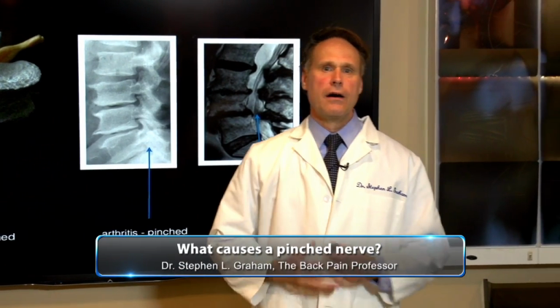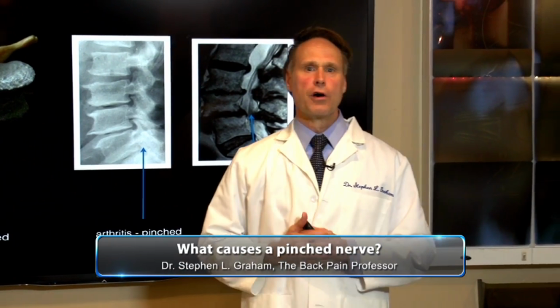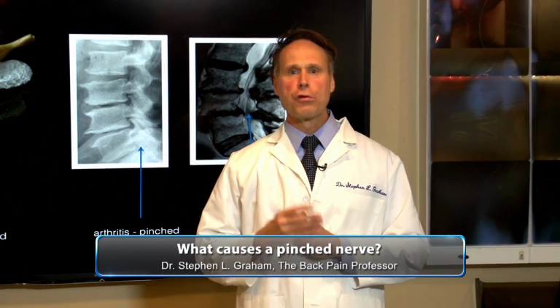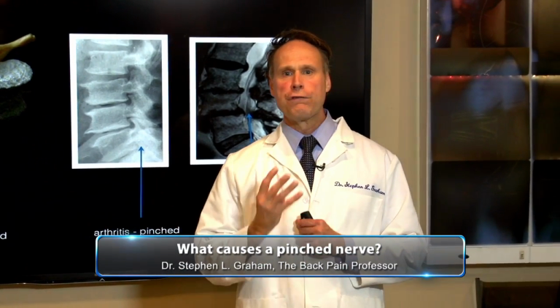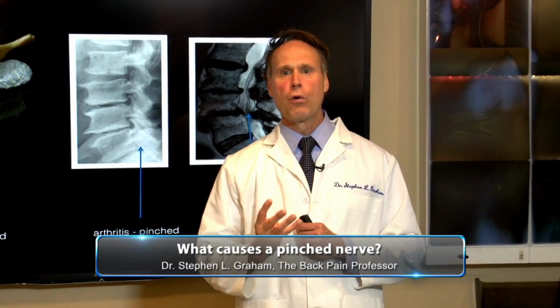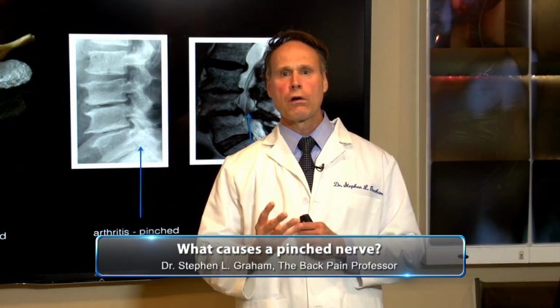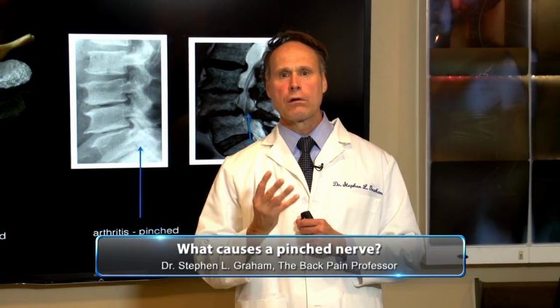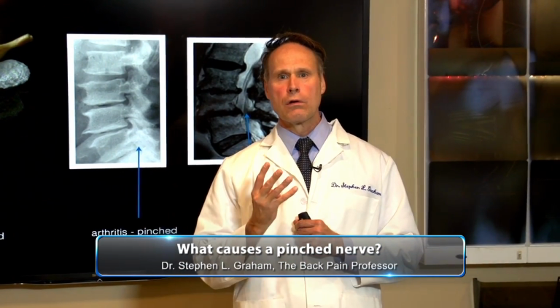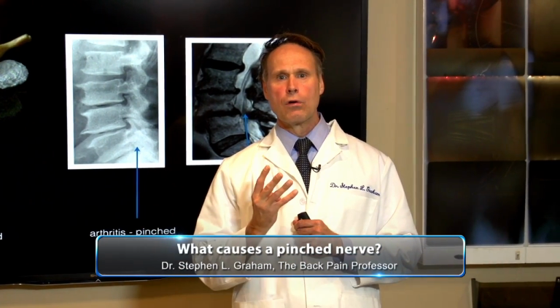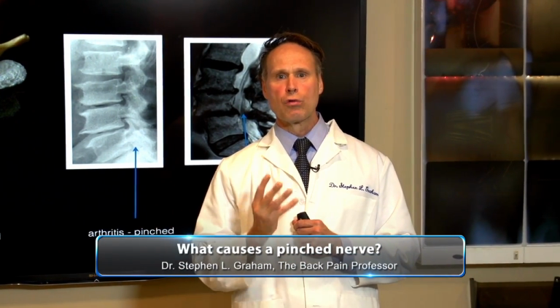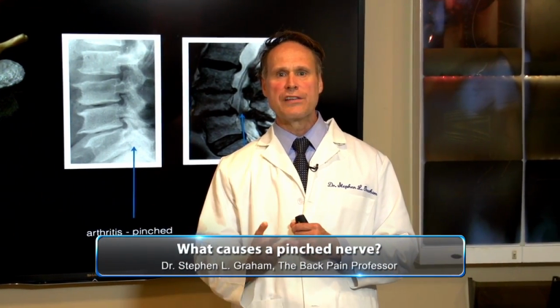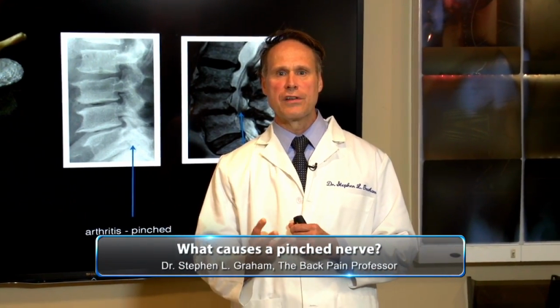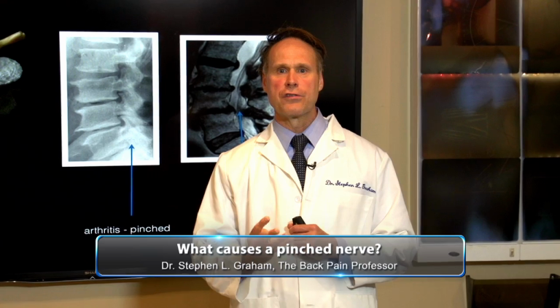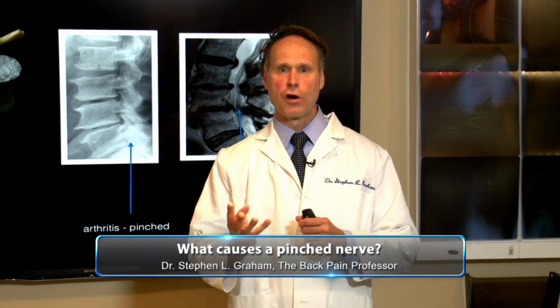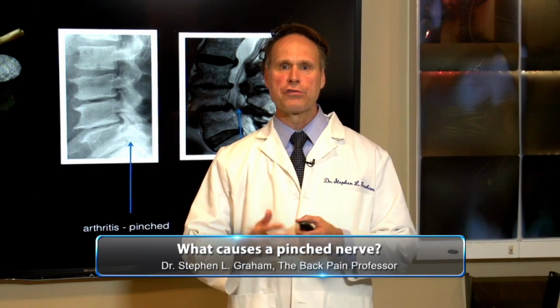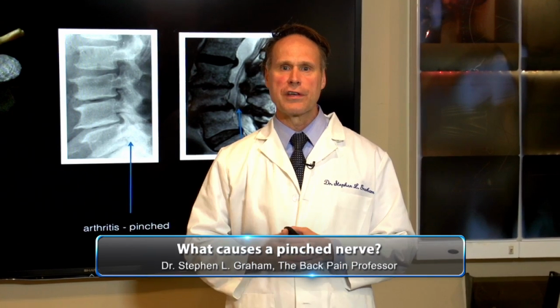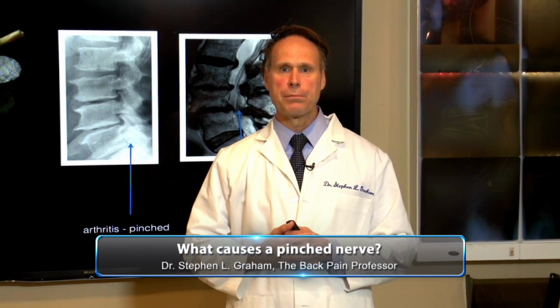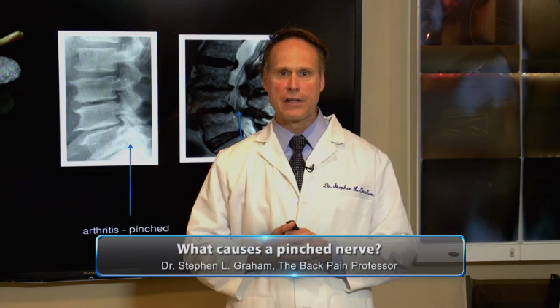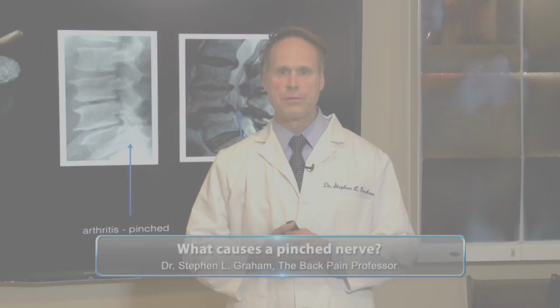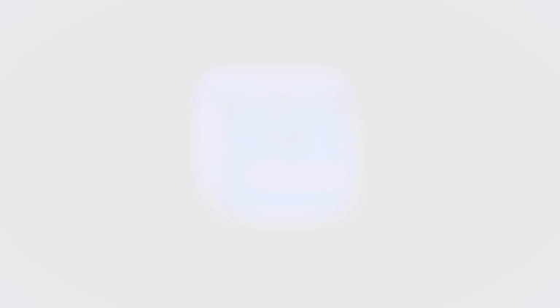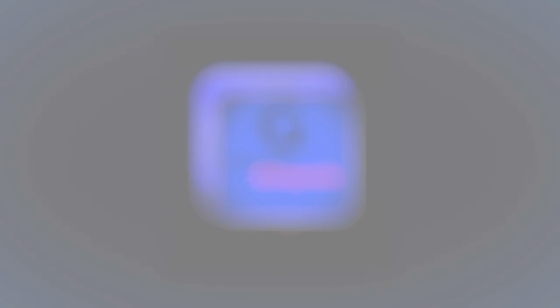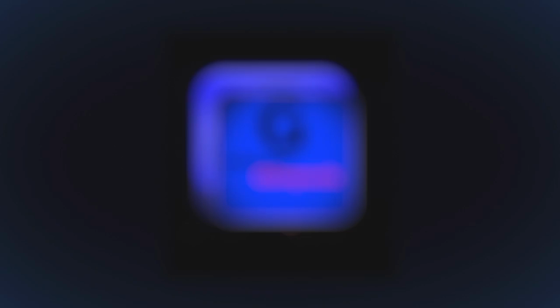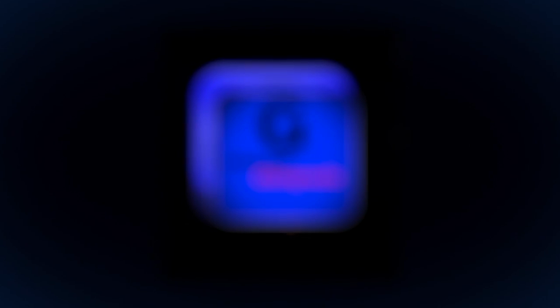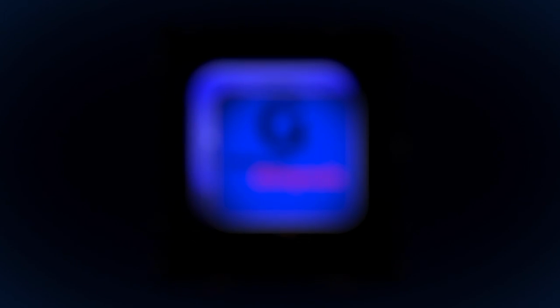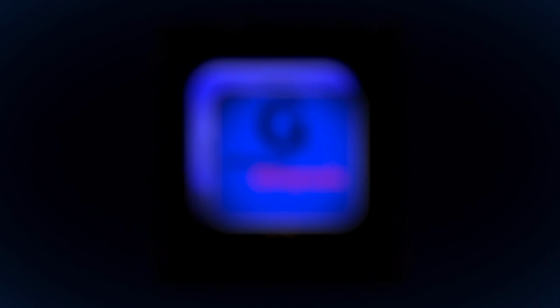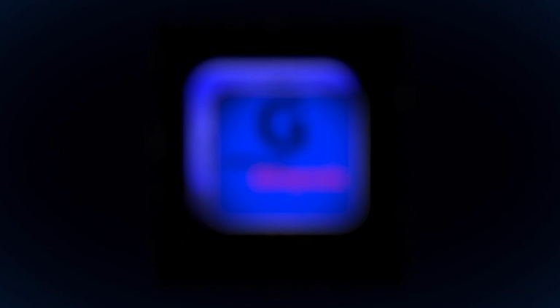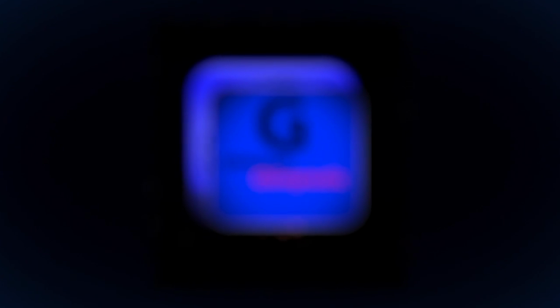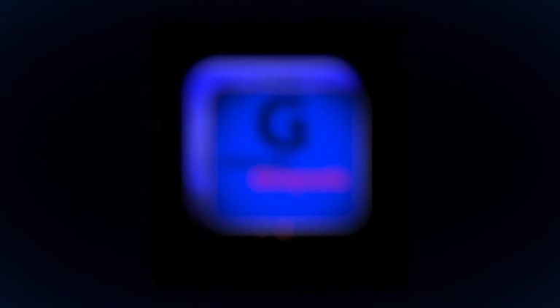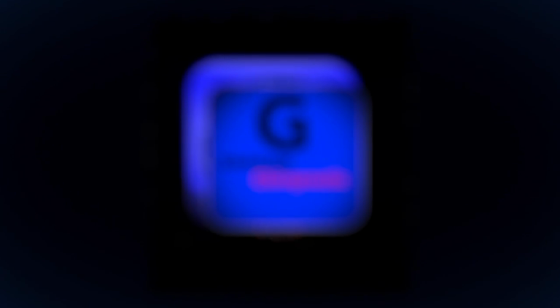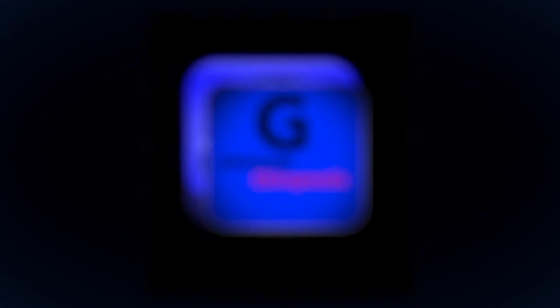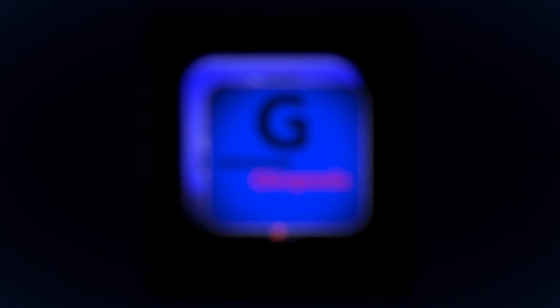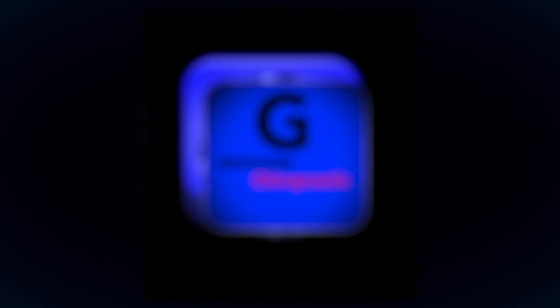Those are the four reasons nerves can get pinched. I'm Dr. Graham, the back pain professor.